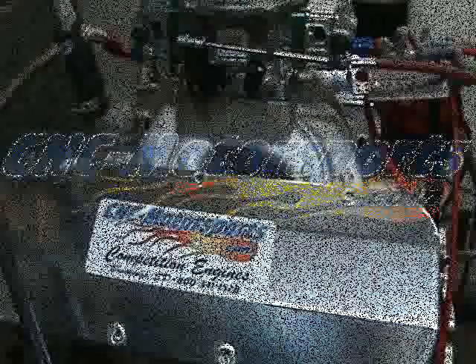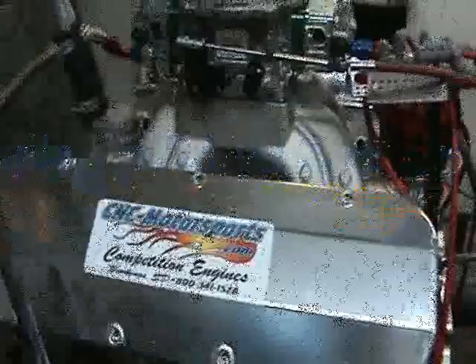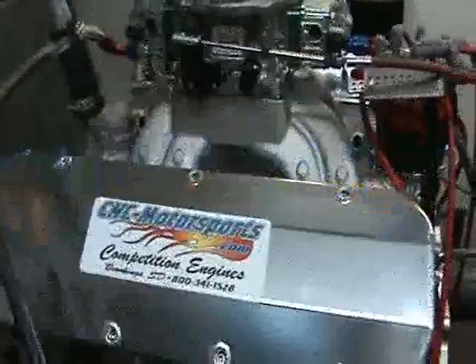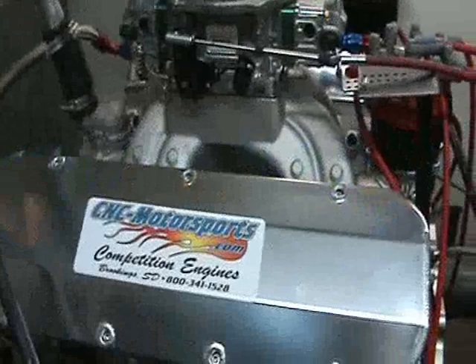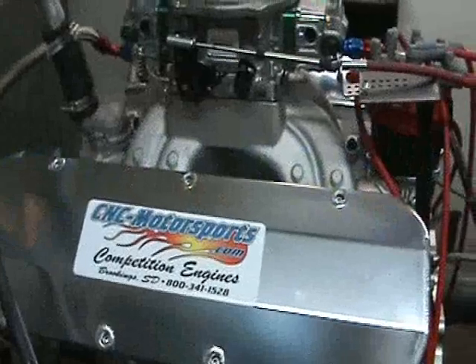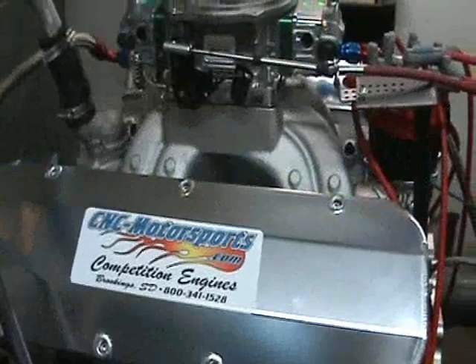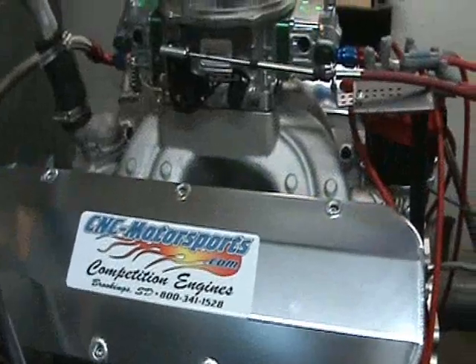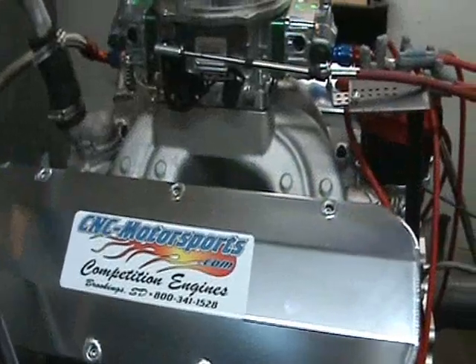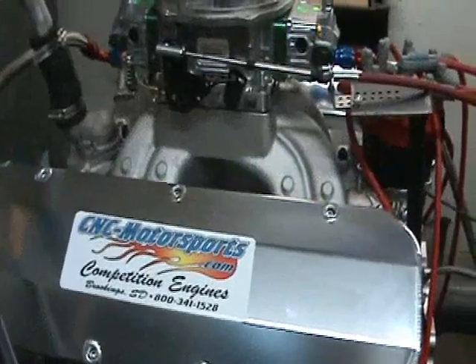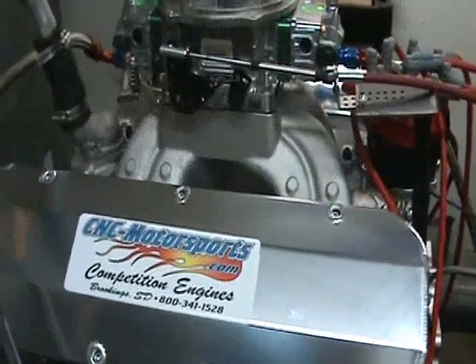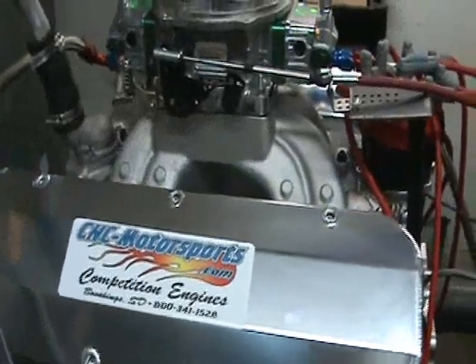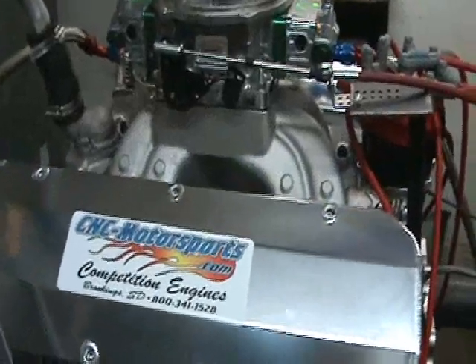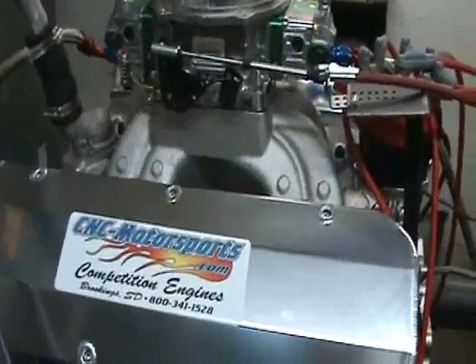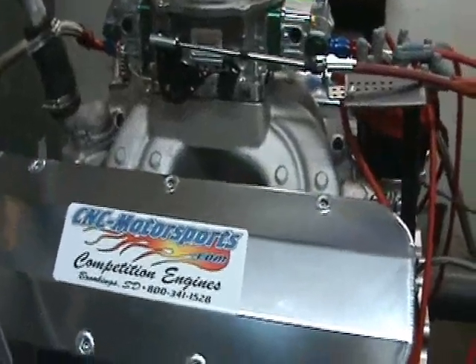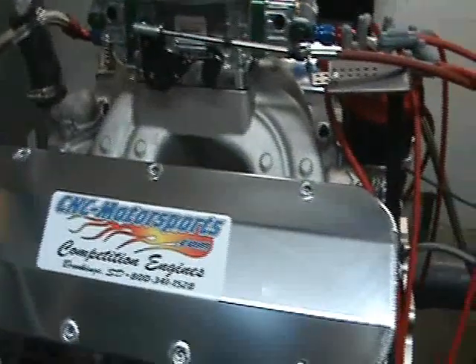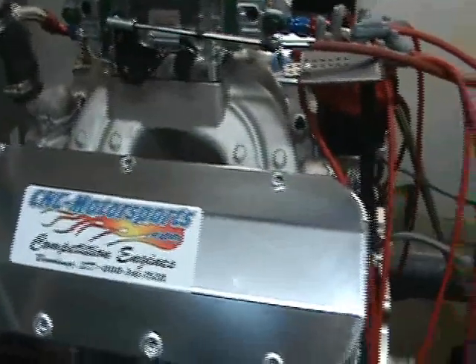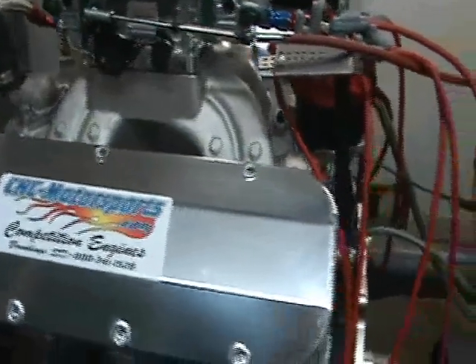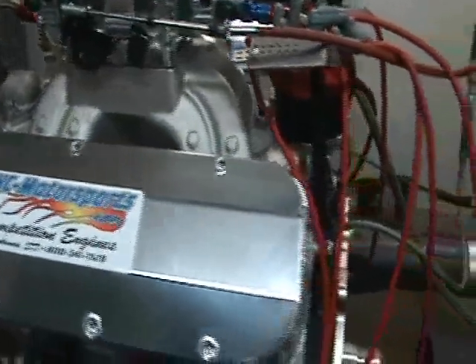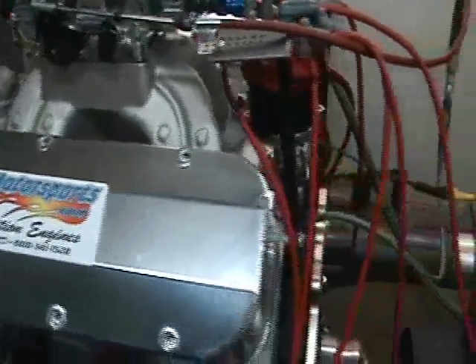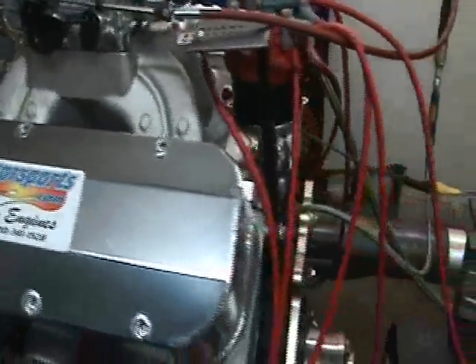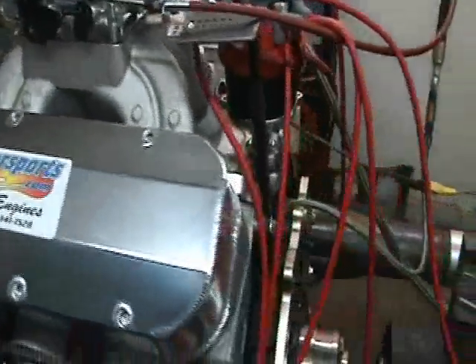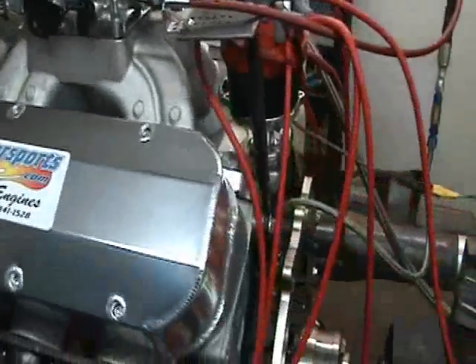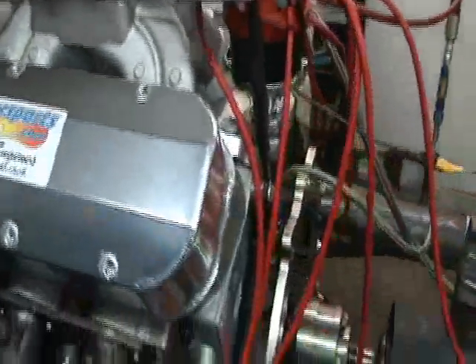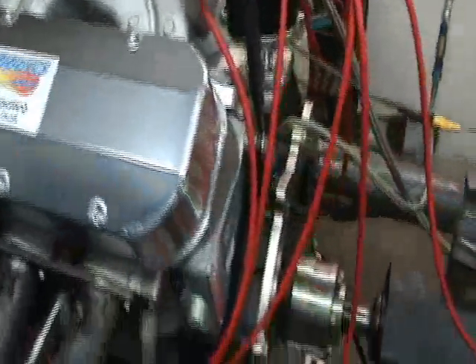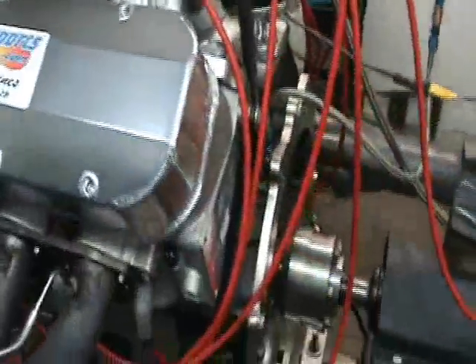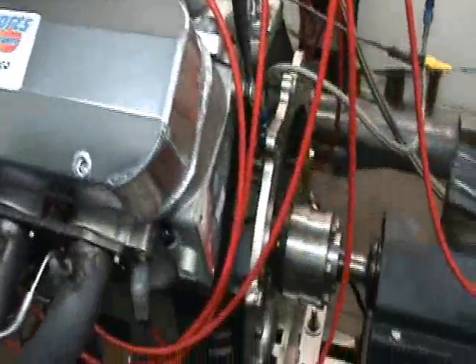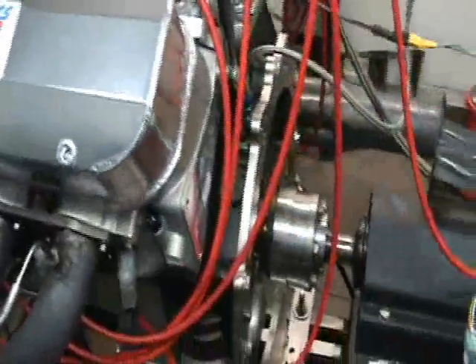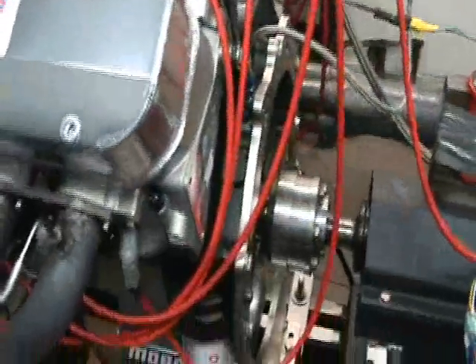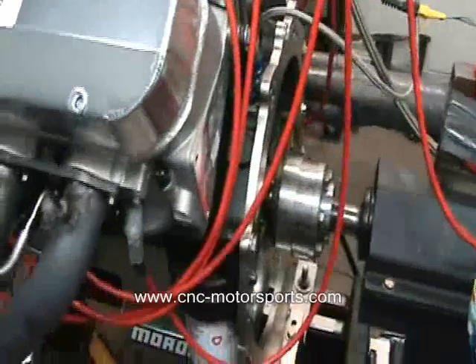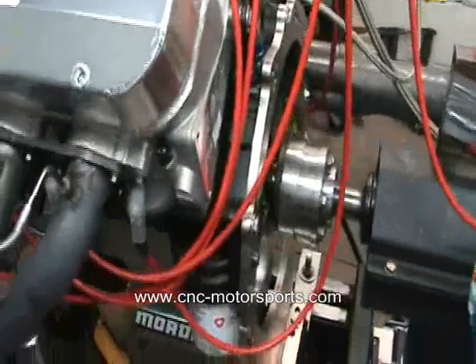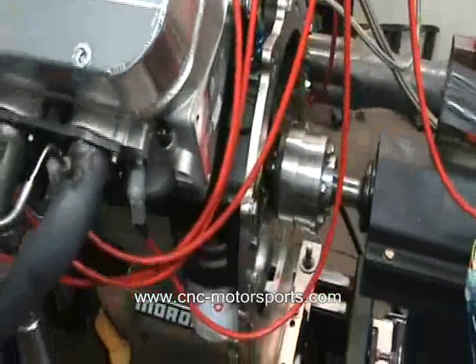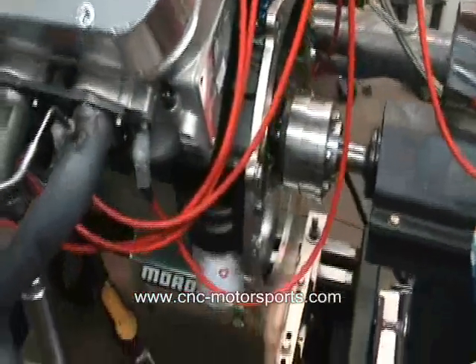Alright, what we have here is a big block Chevrolet. This is 620 cubic inch. This was made with all American parts.